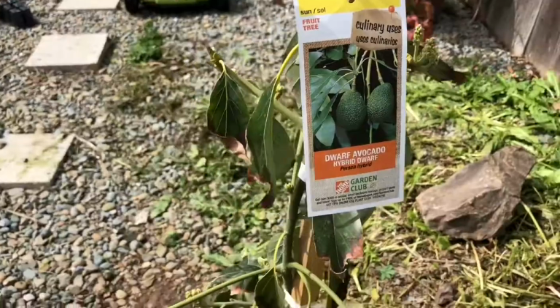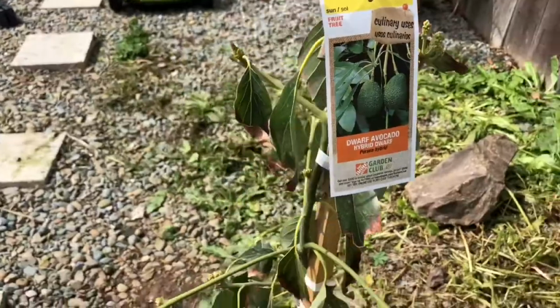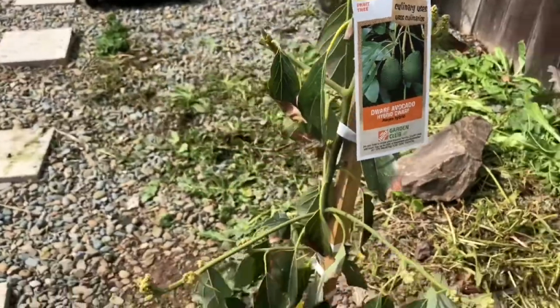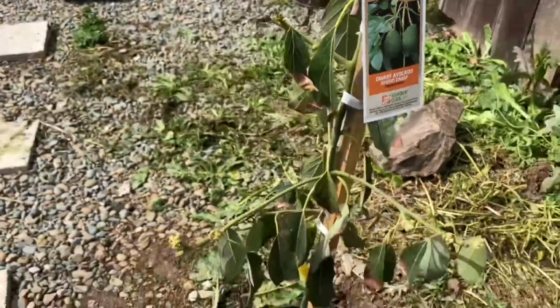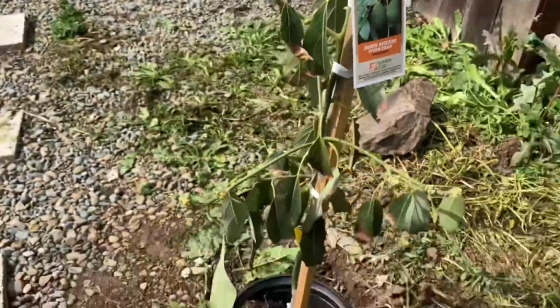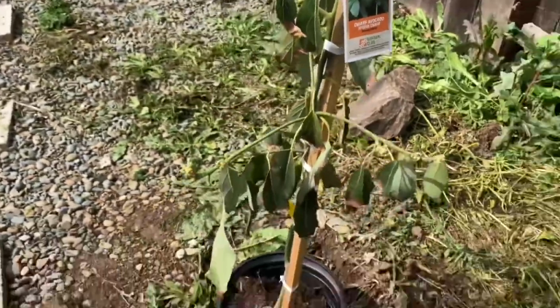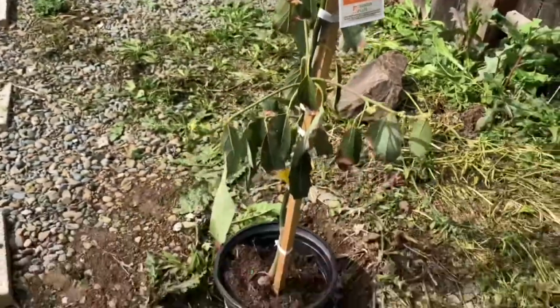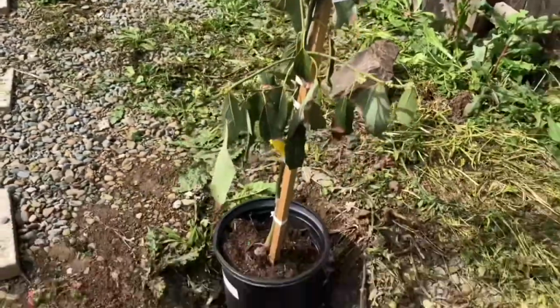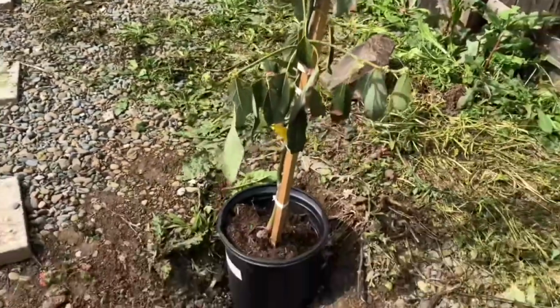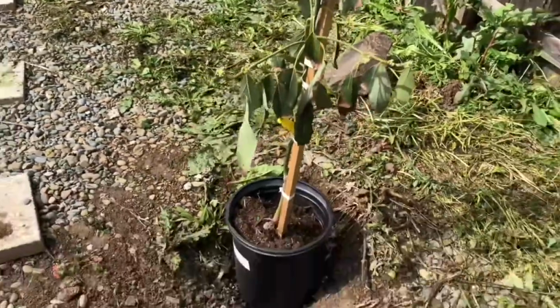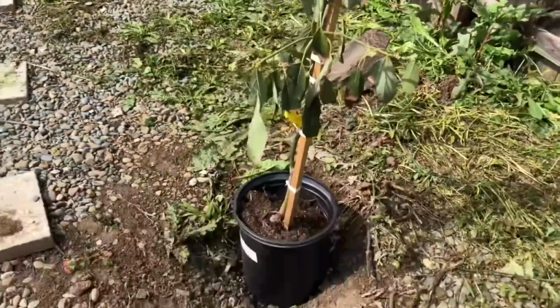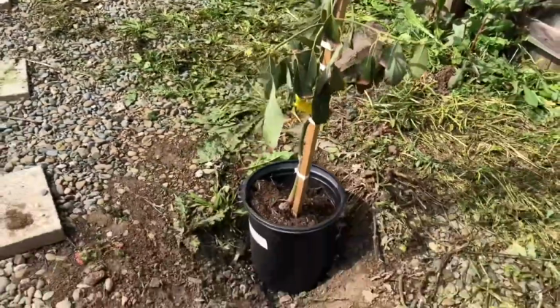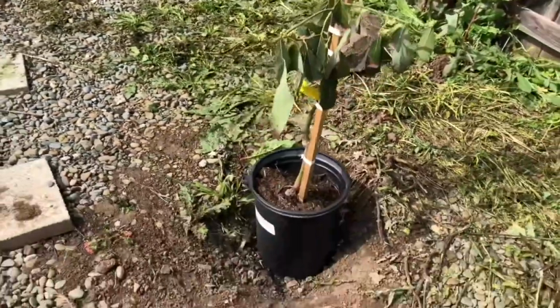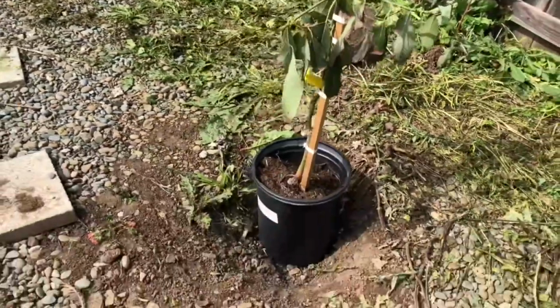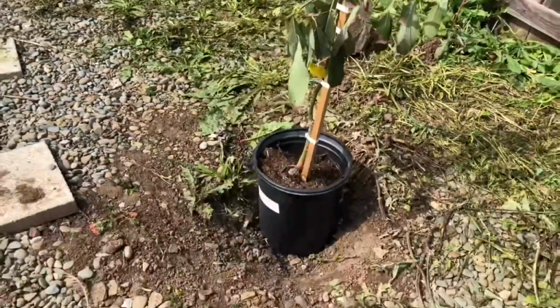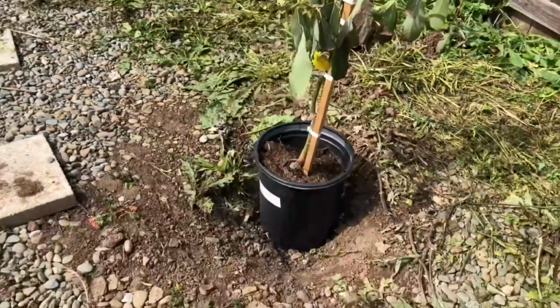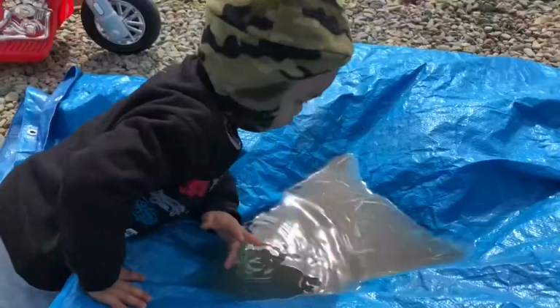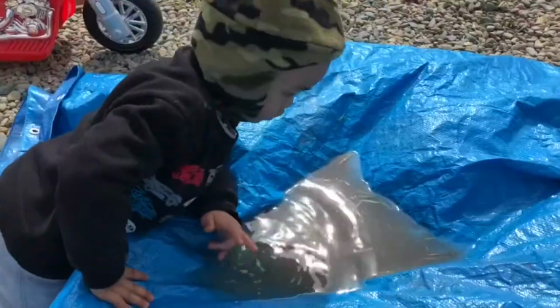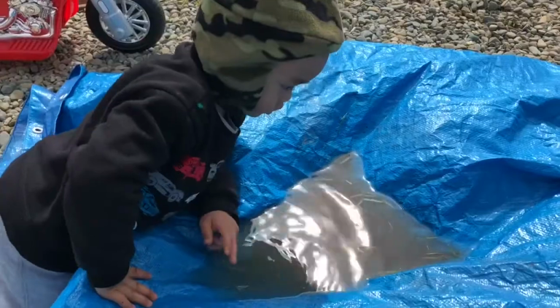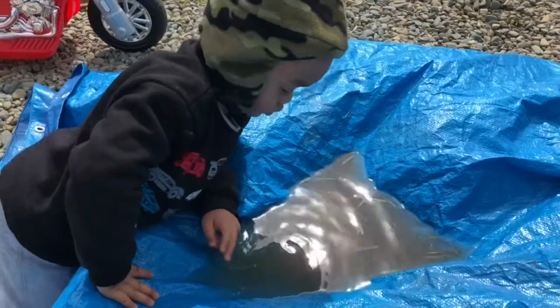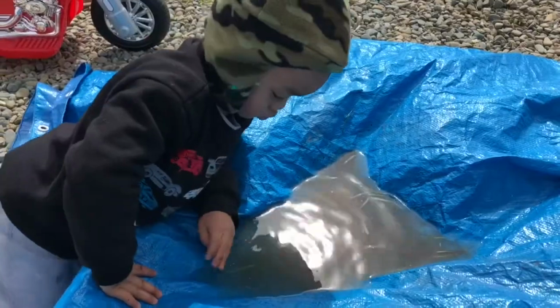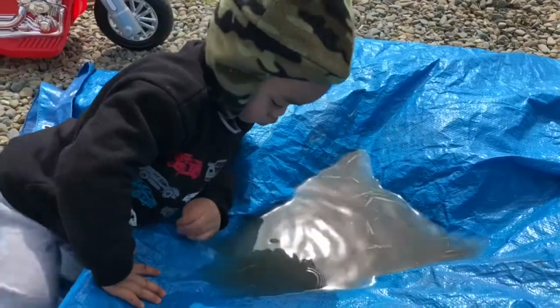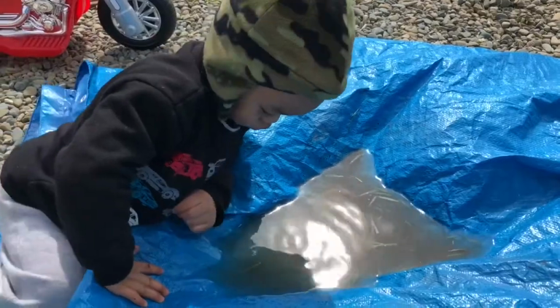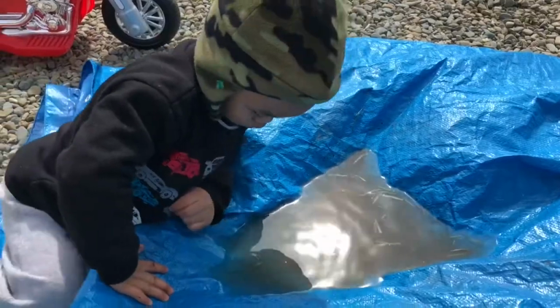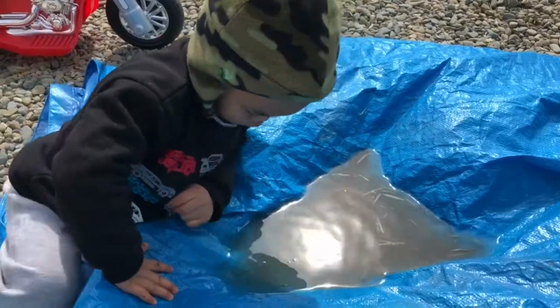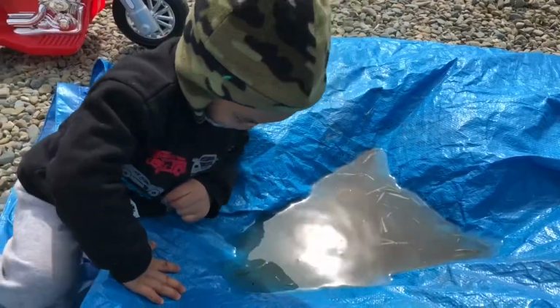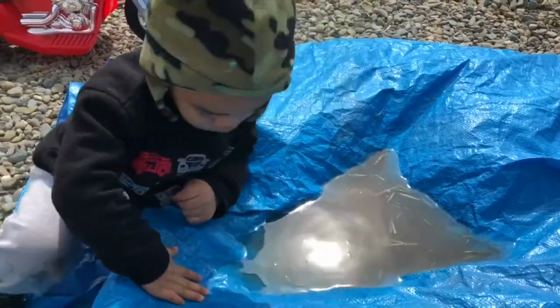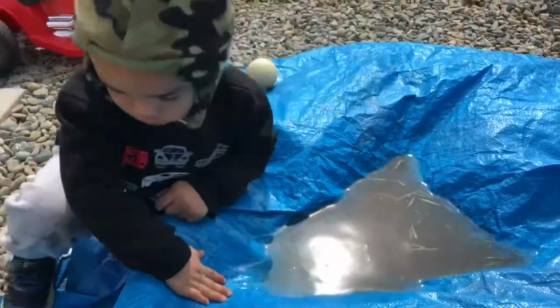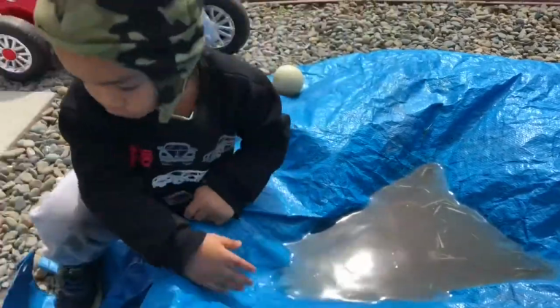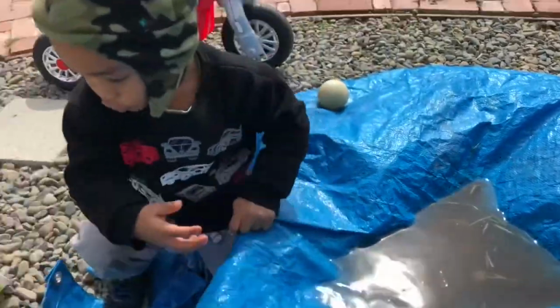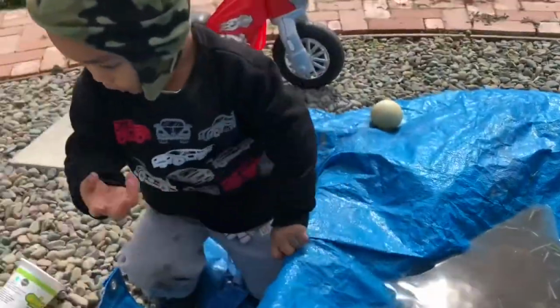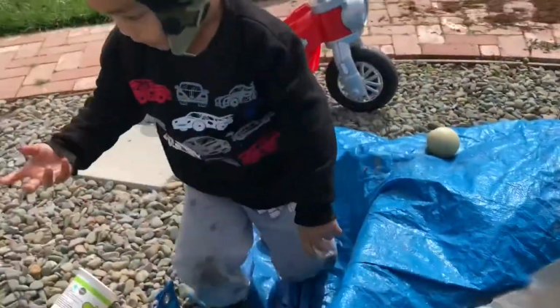Here's our tree. This is where we're going to put it. What color is an avocado?